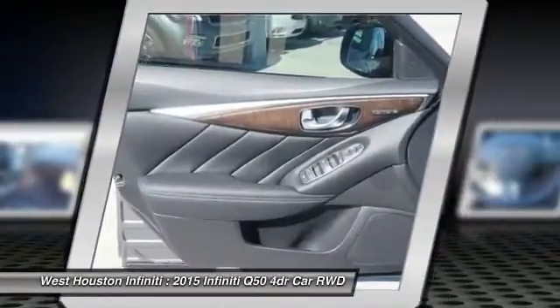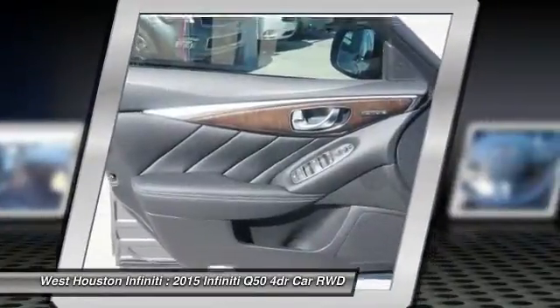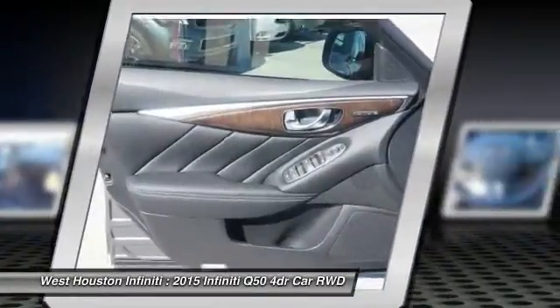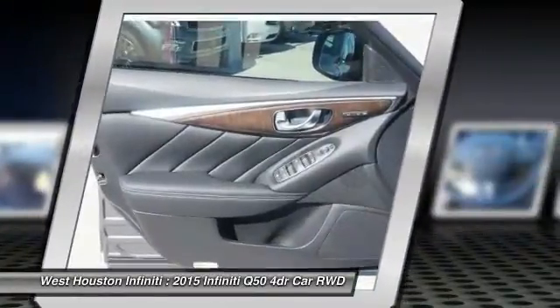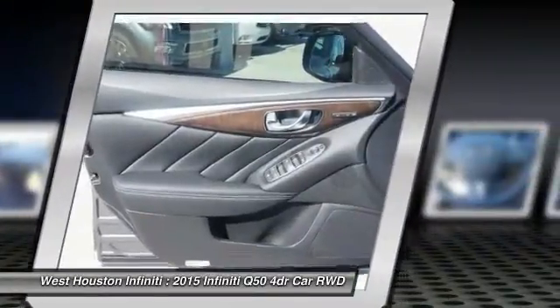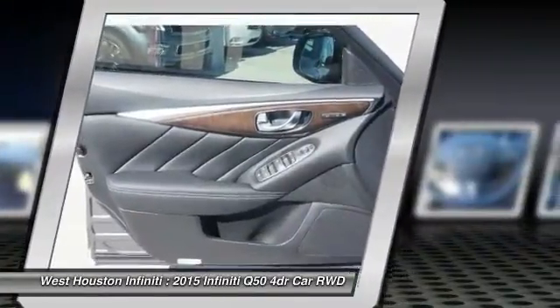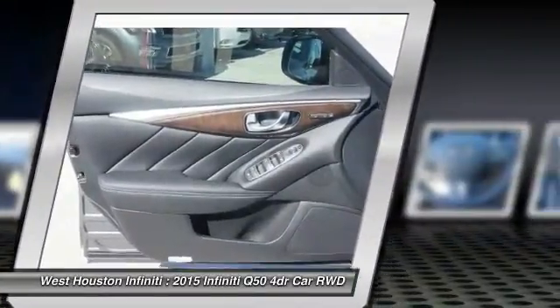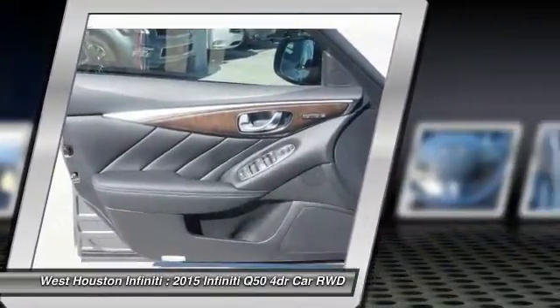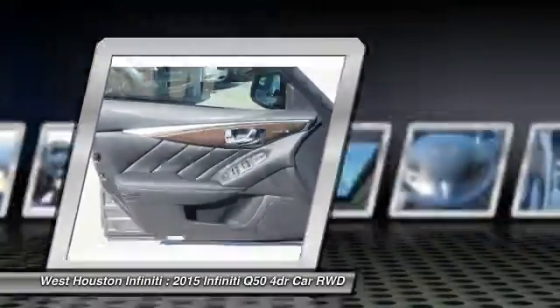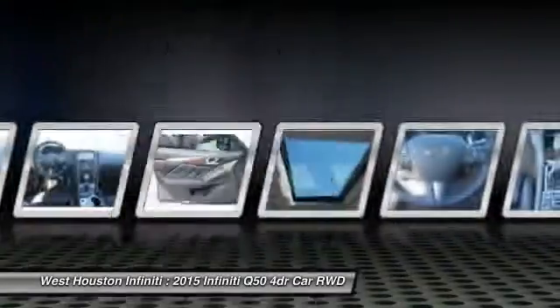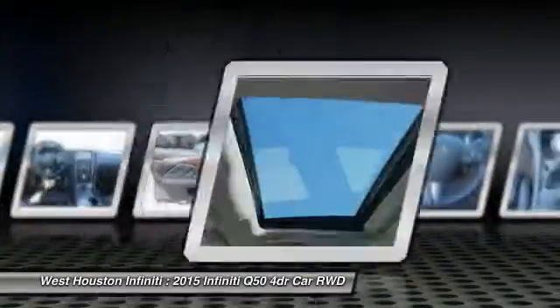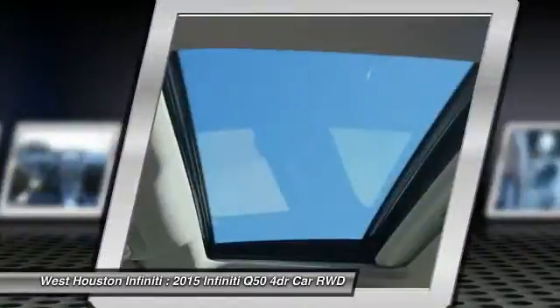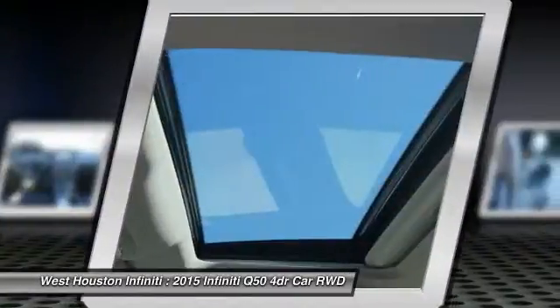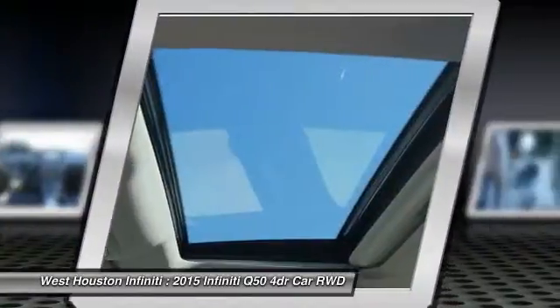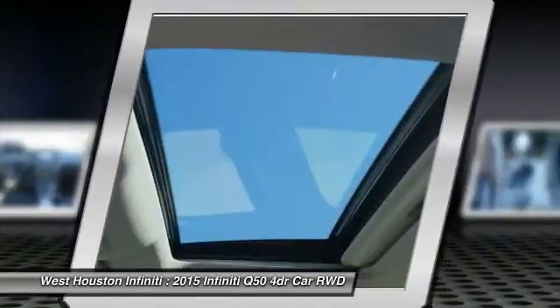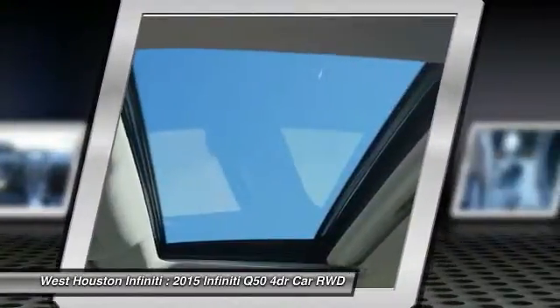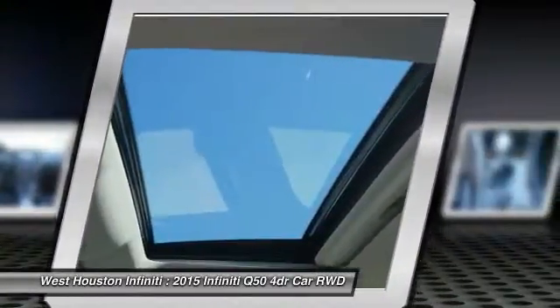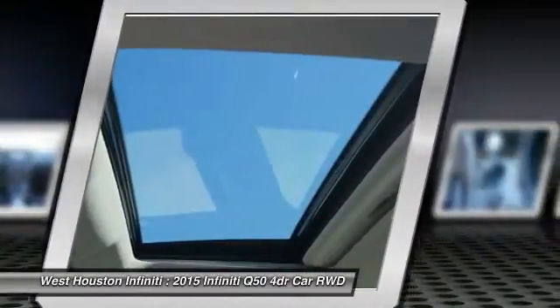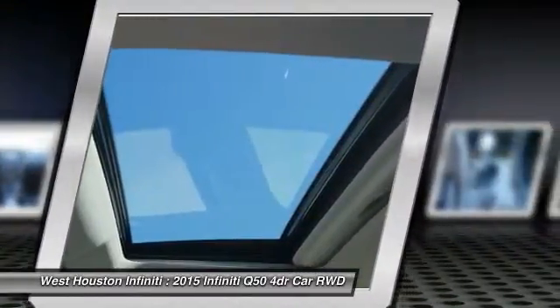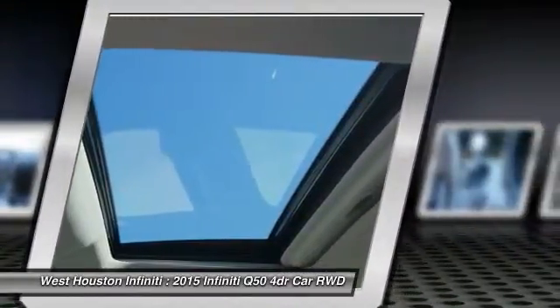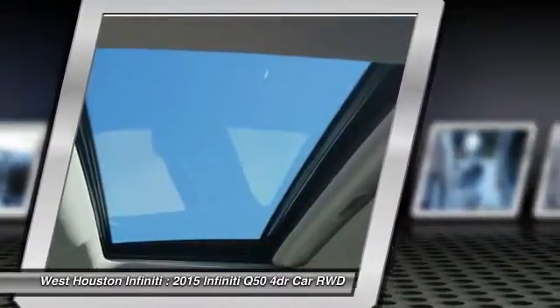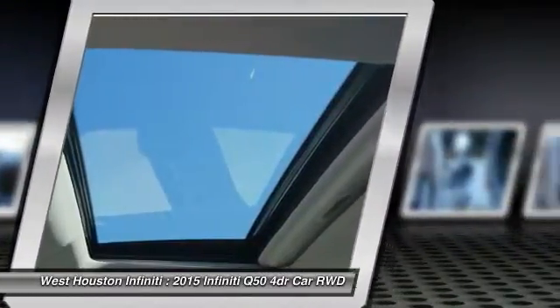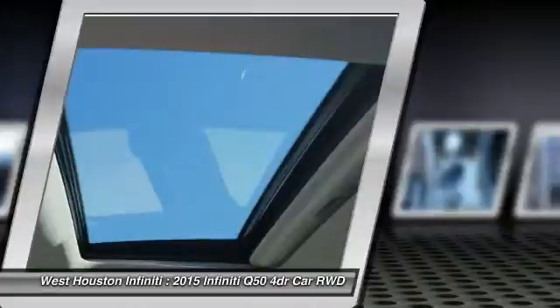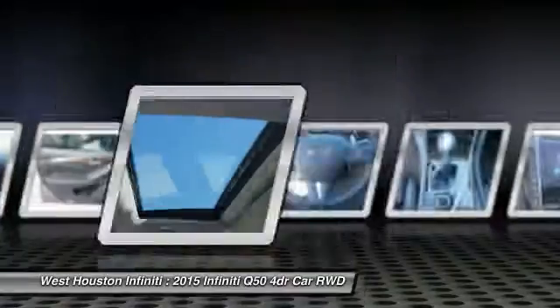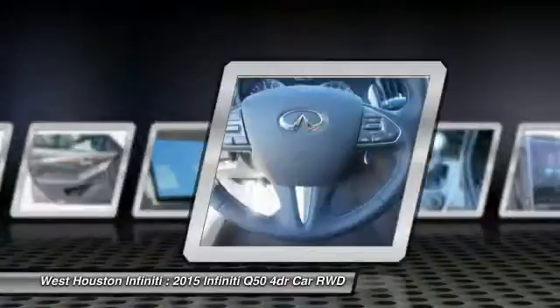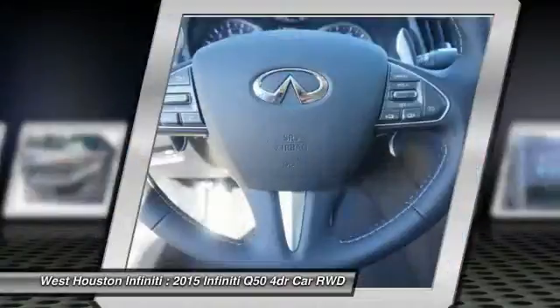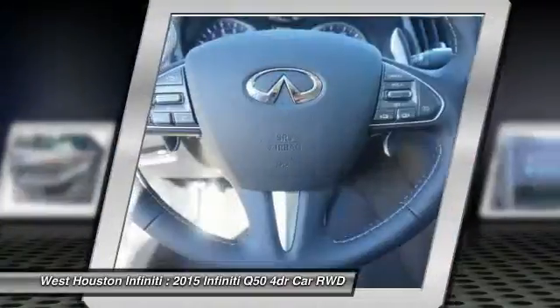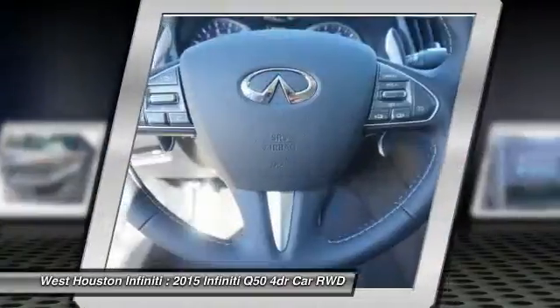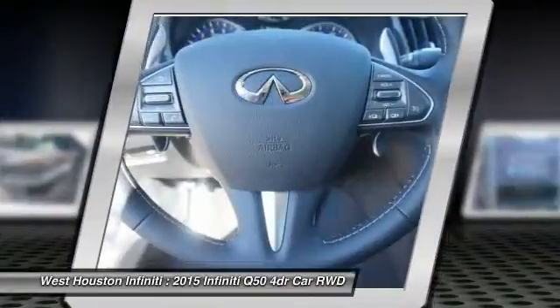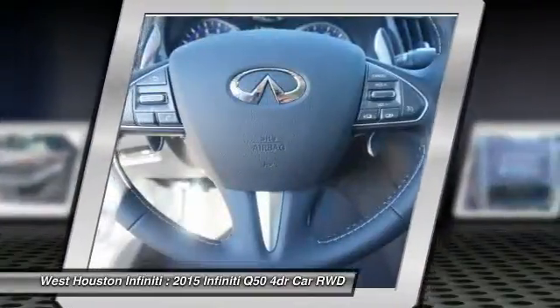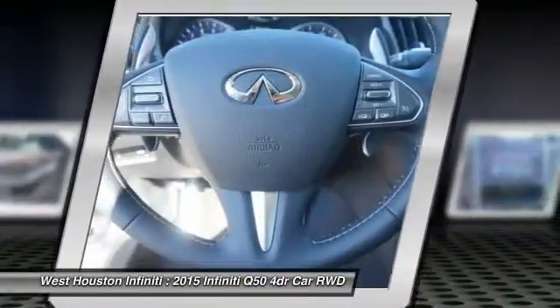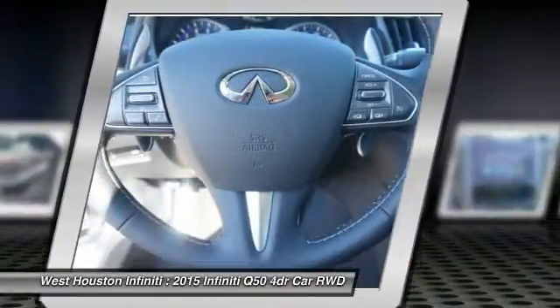Seat memory, variable speed. Your new ride is just a phone call away.